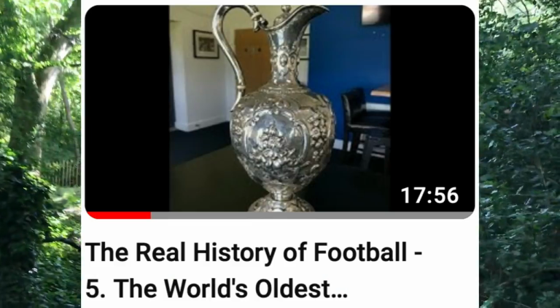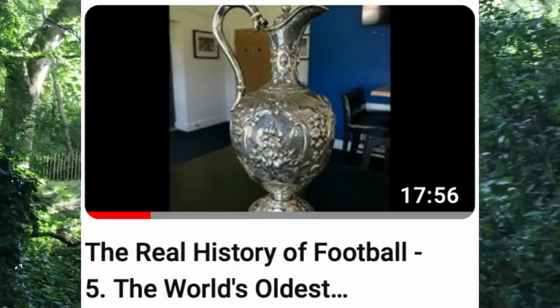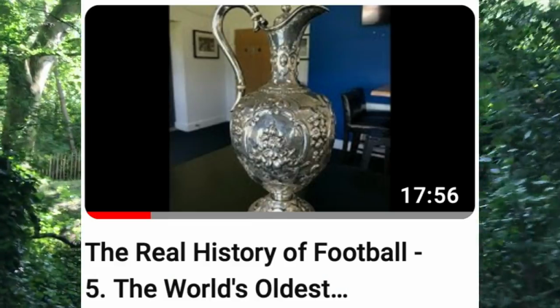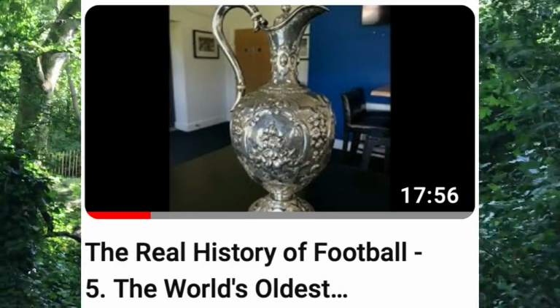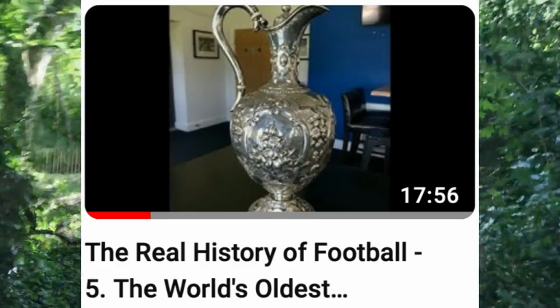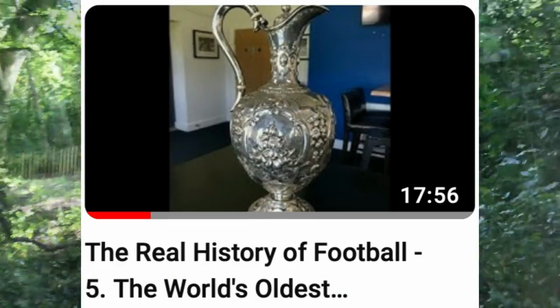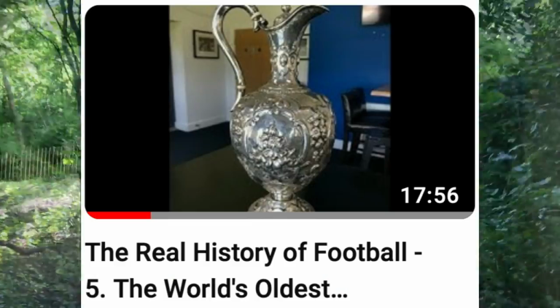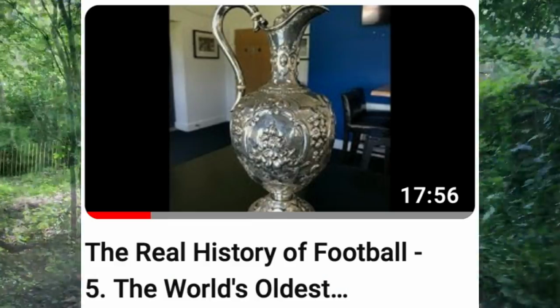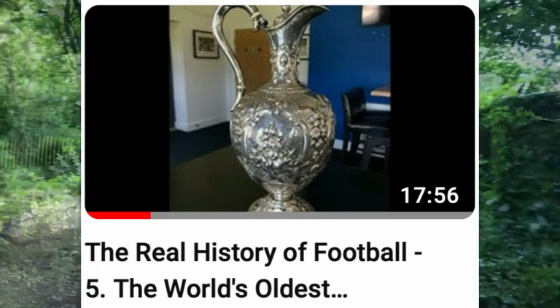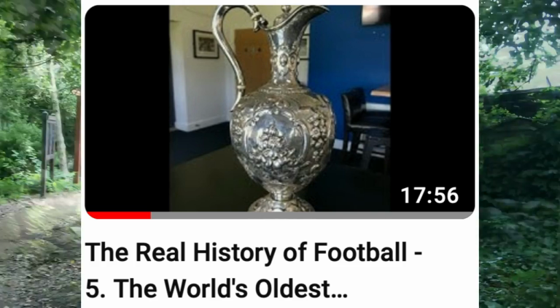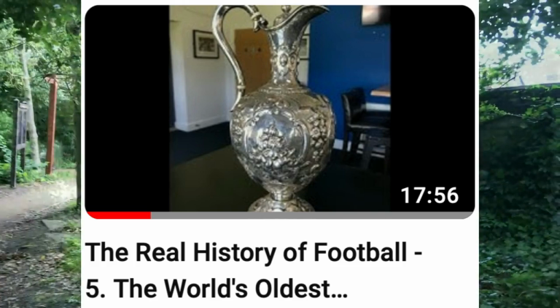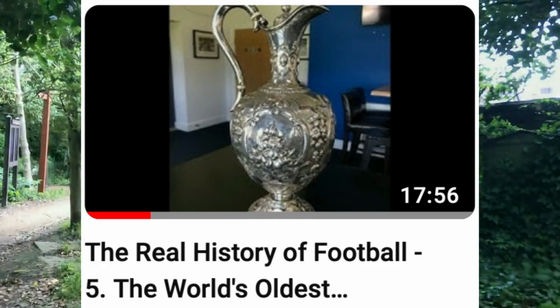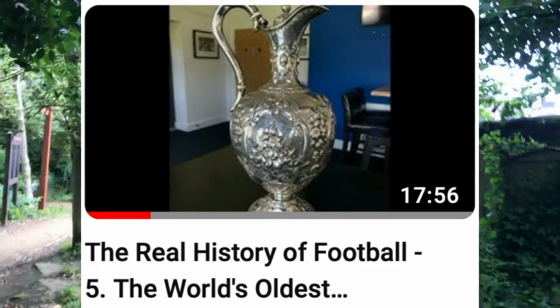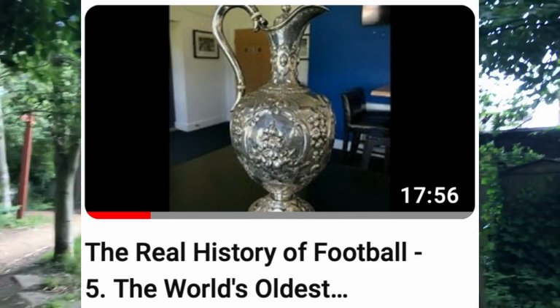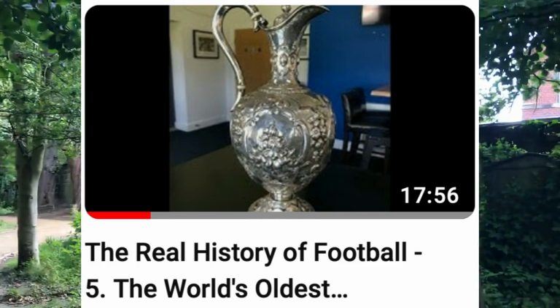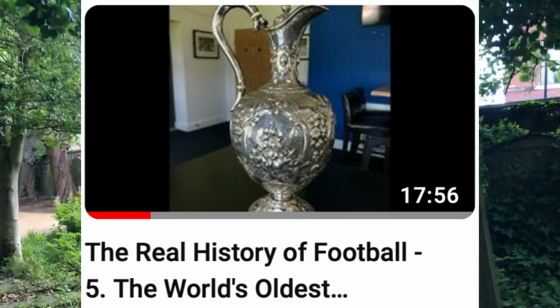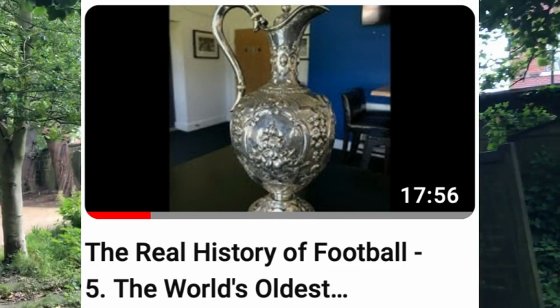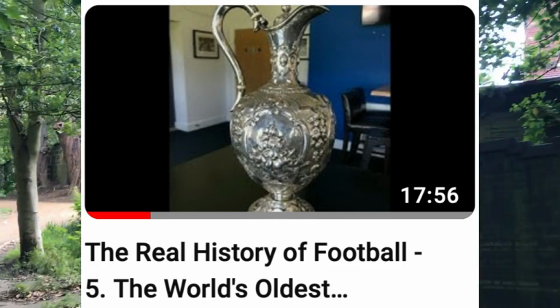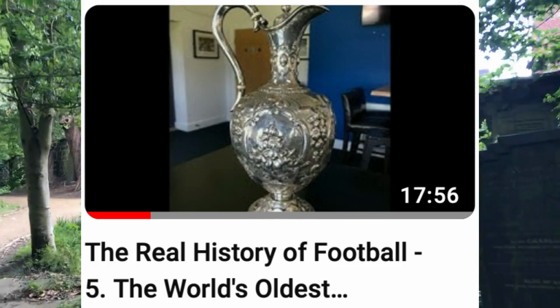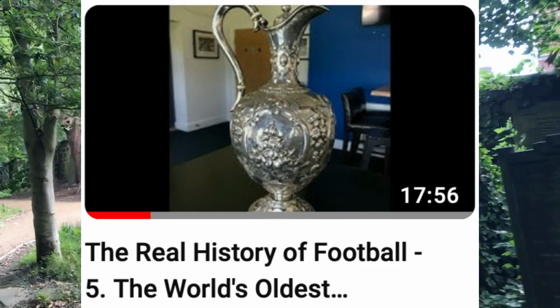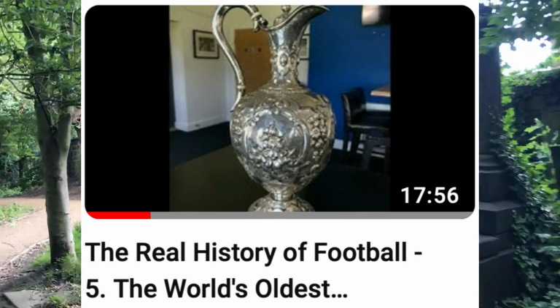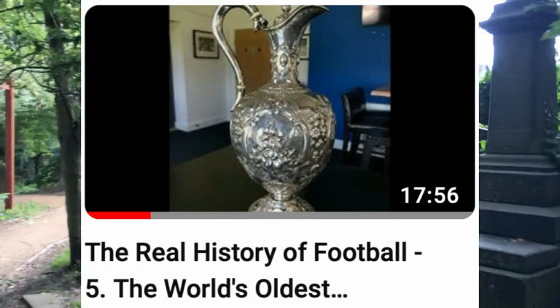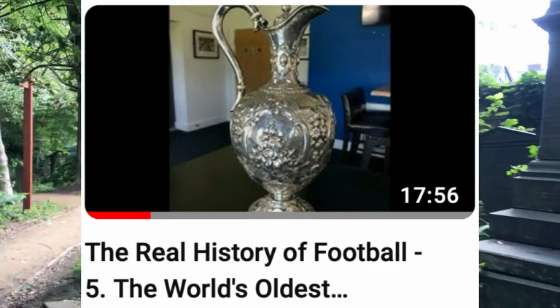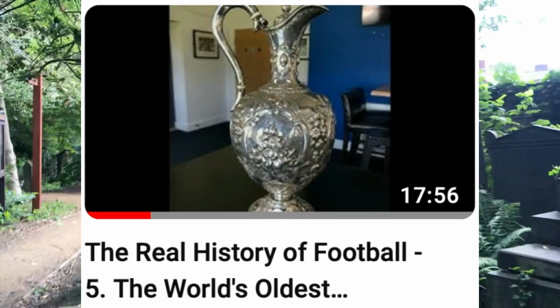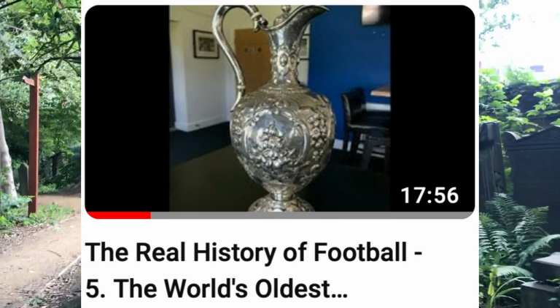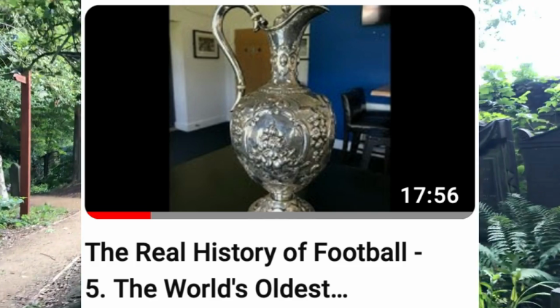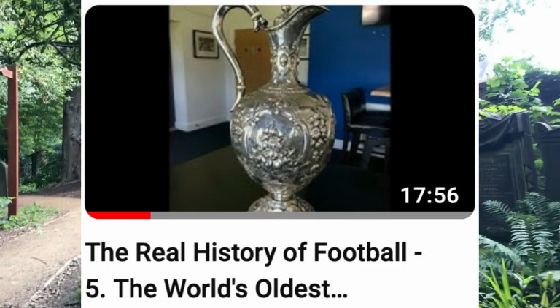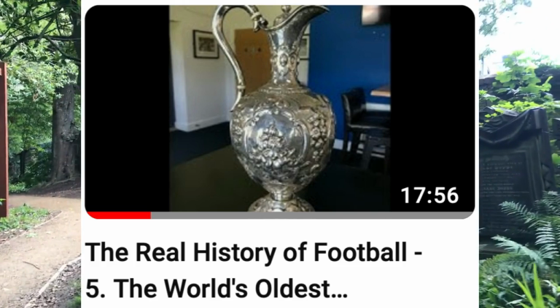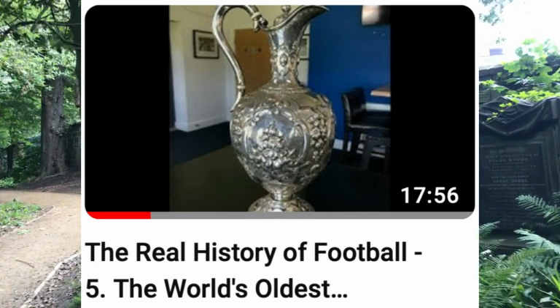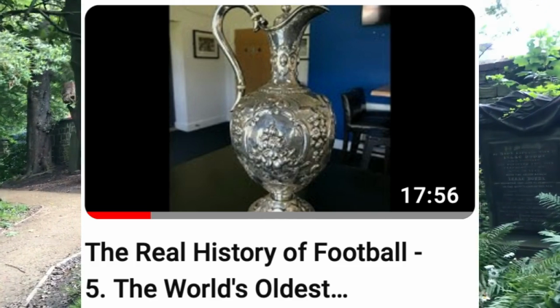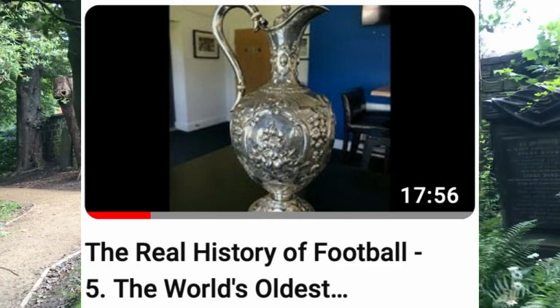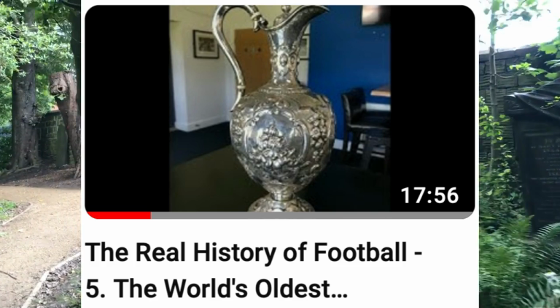A quick correction to video five: Thomas Yoden was not Irish — he was actually from Streetfort near Doncaster.